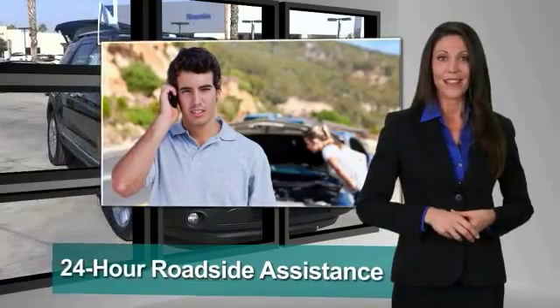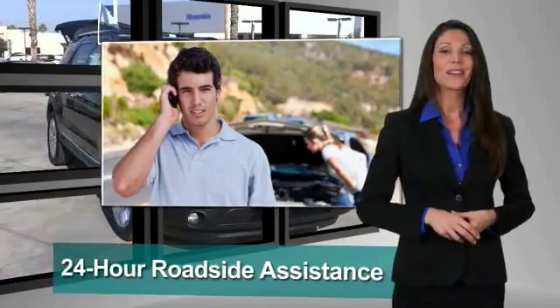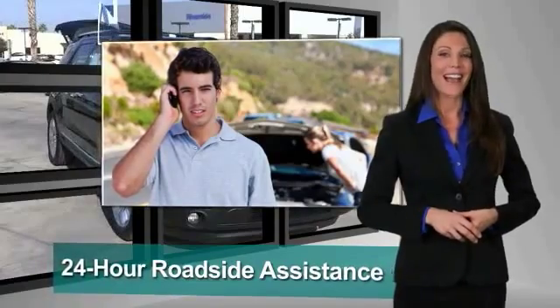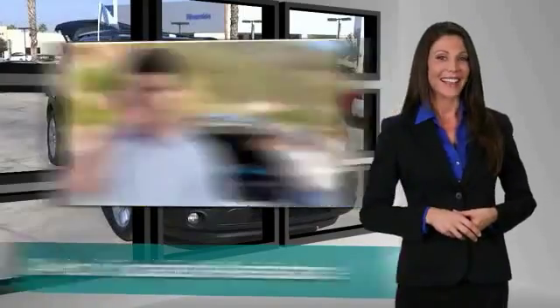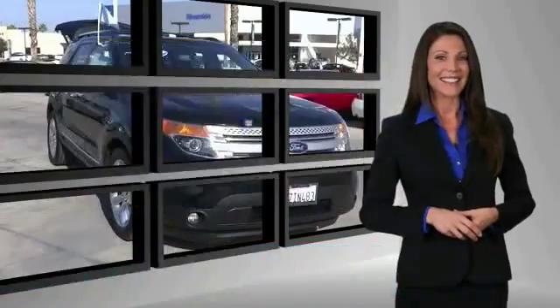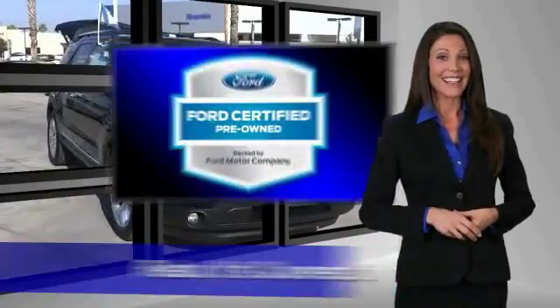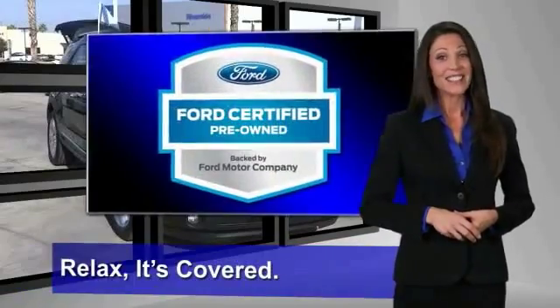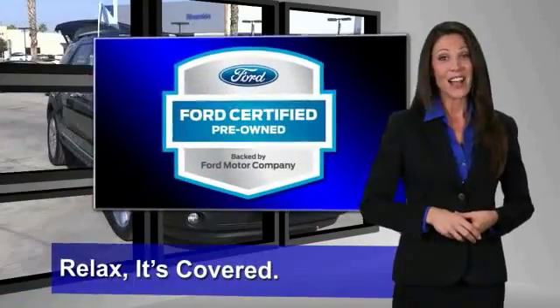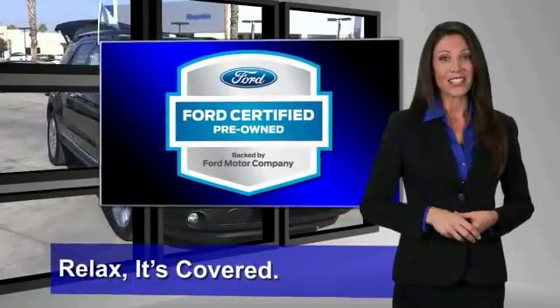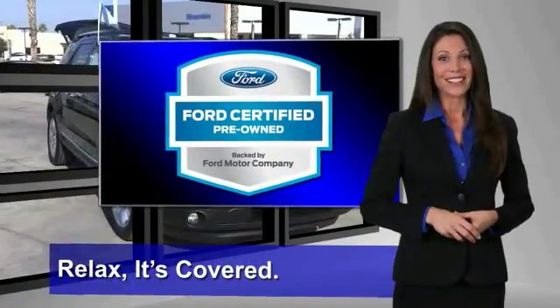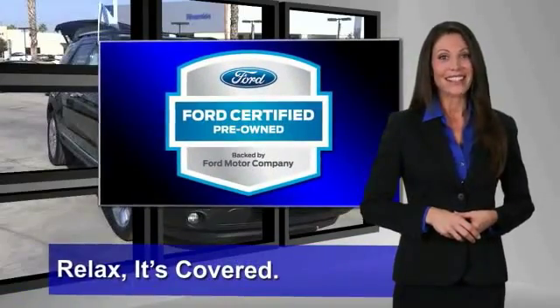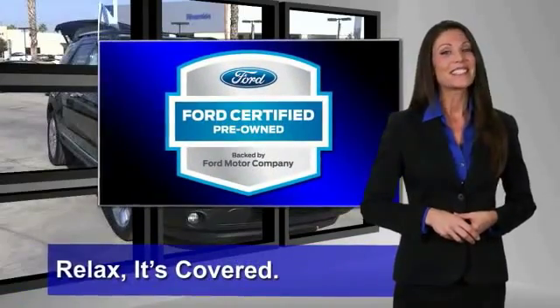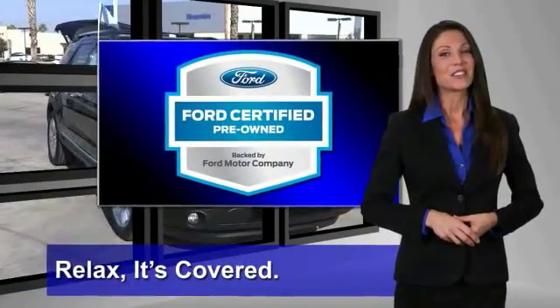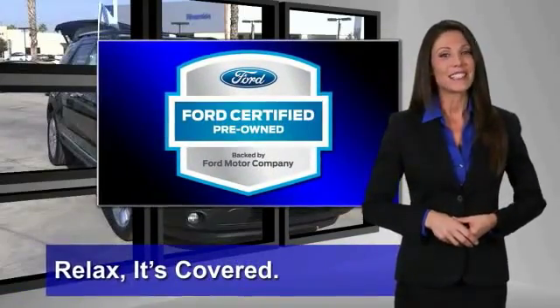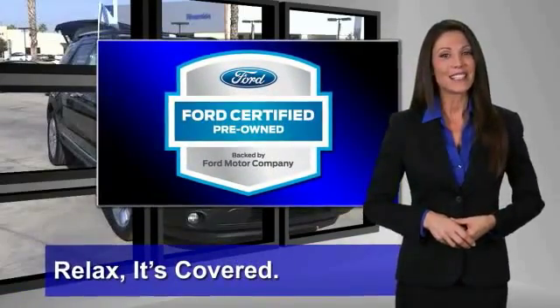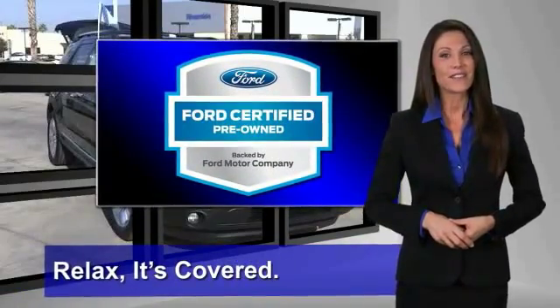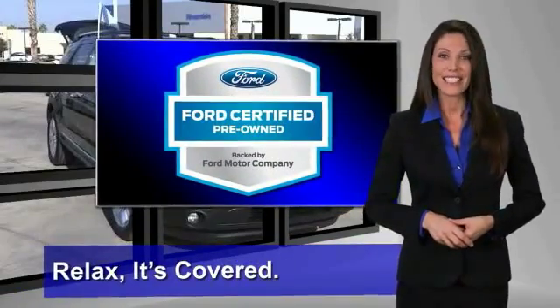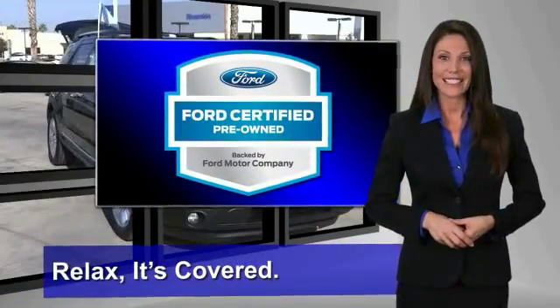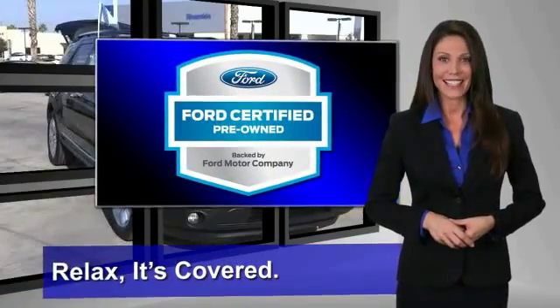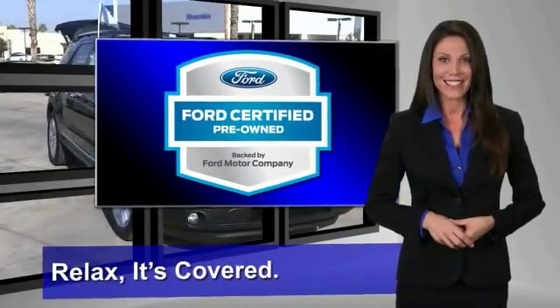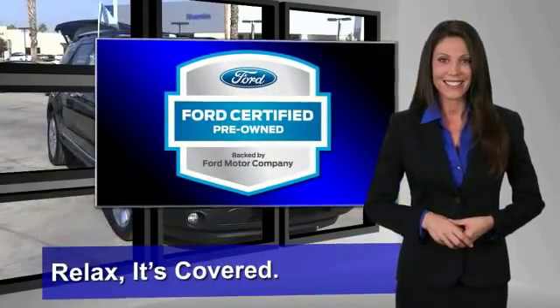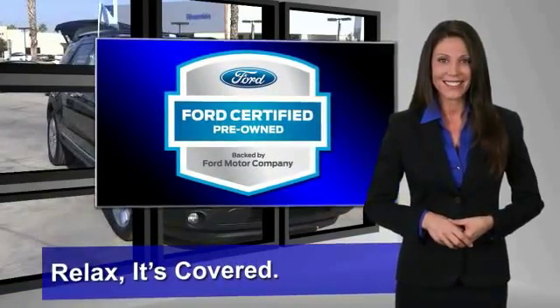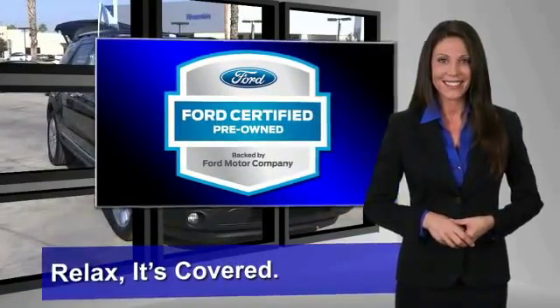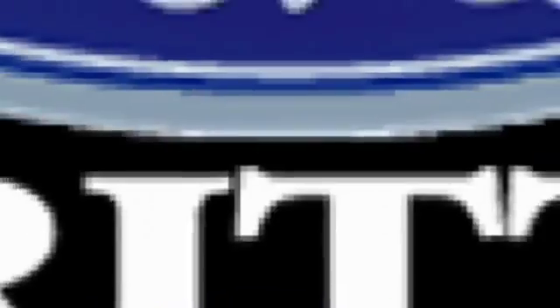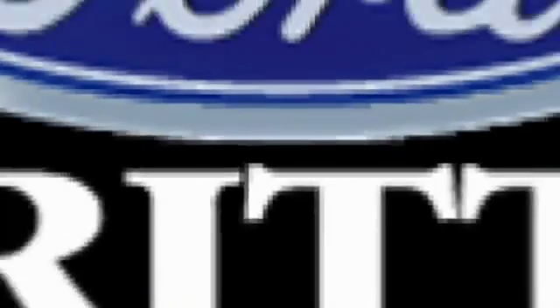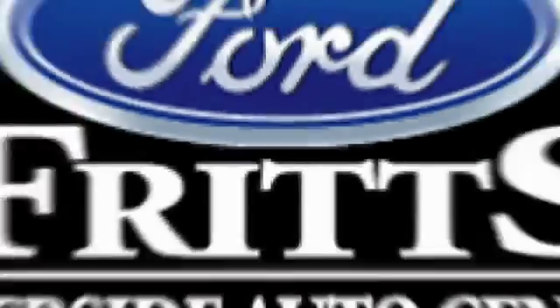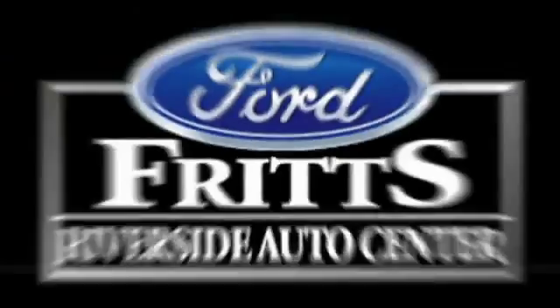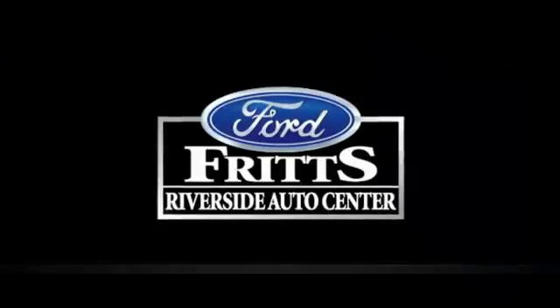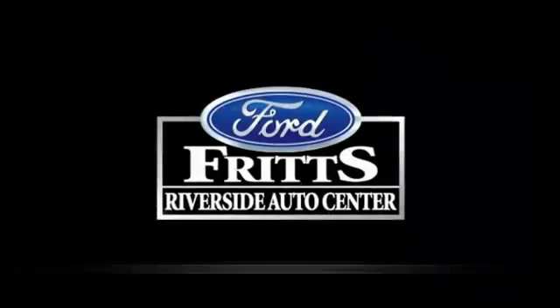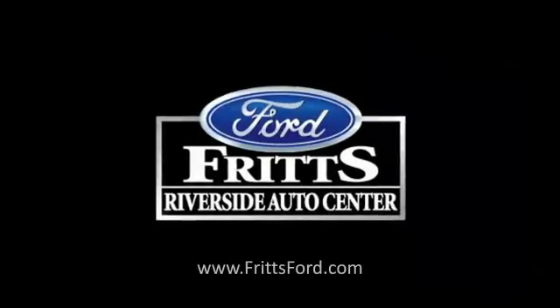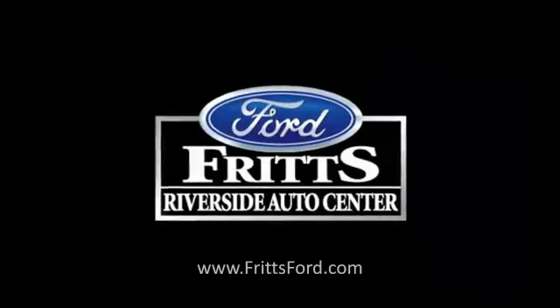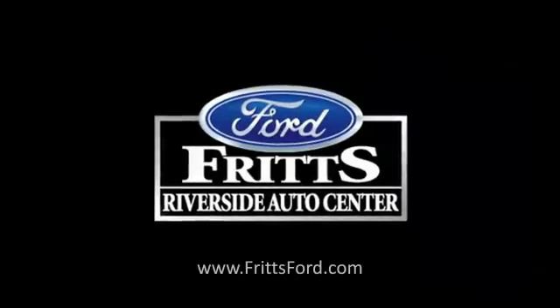Relax. It's covered. See your dealer for details.